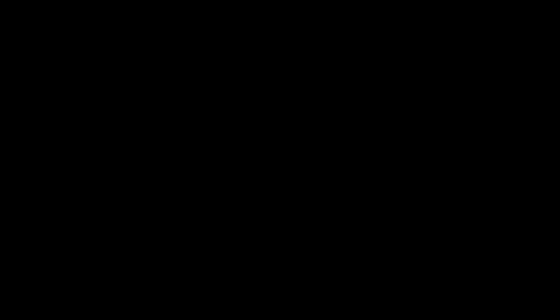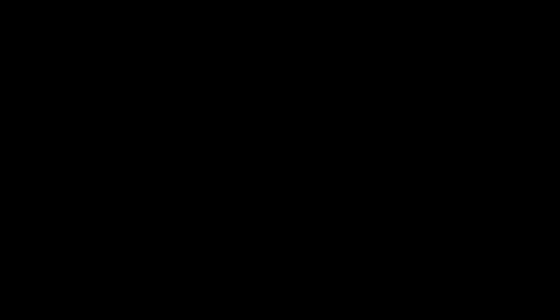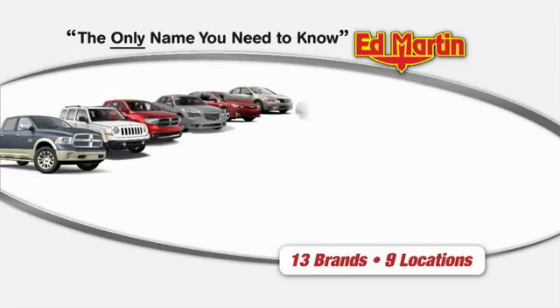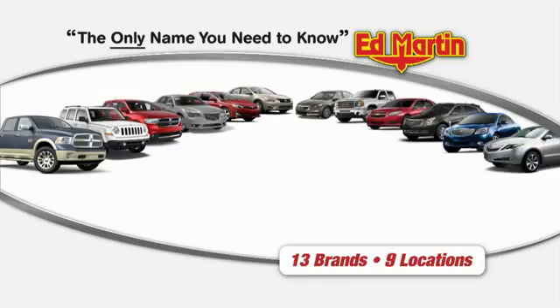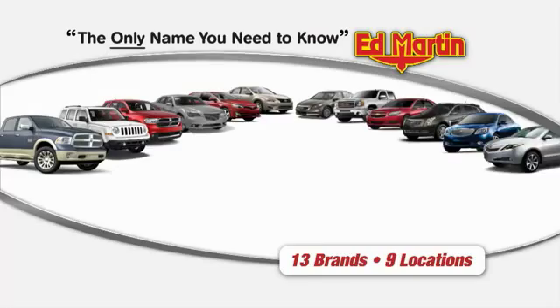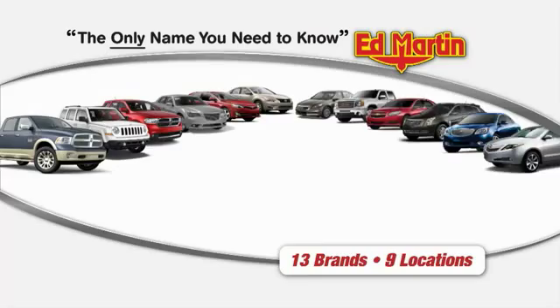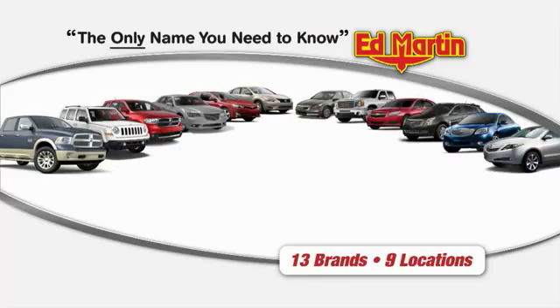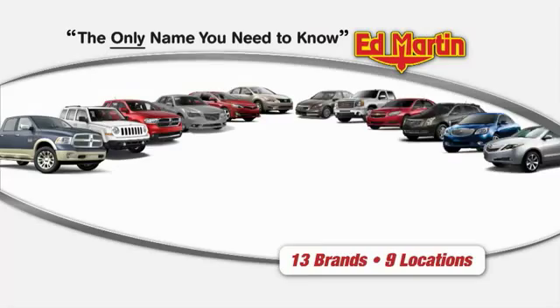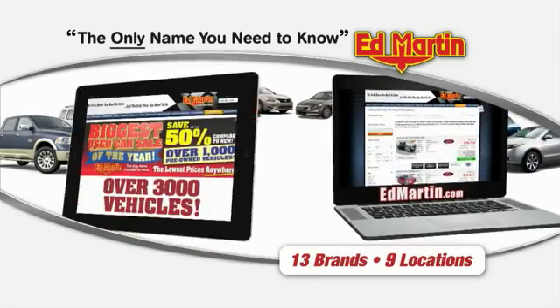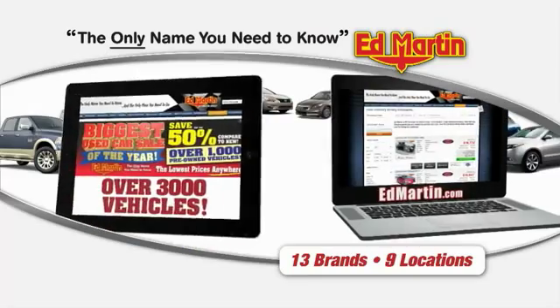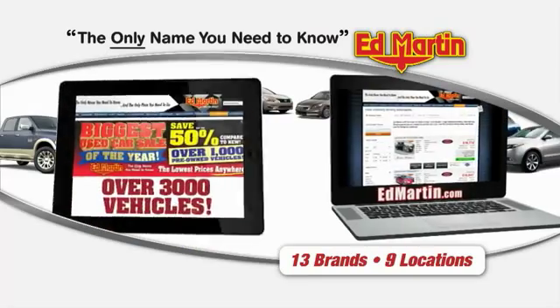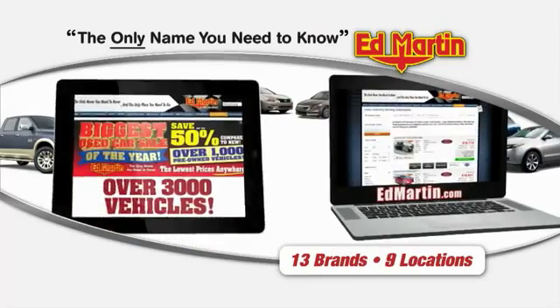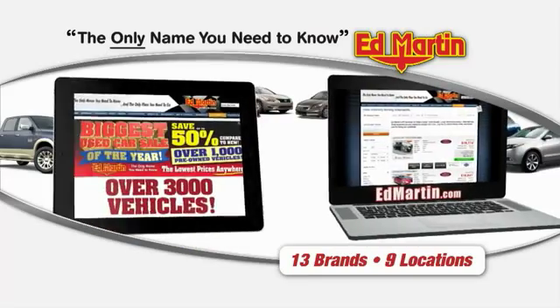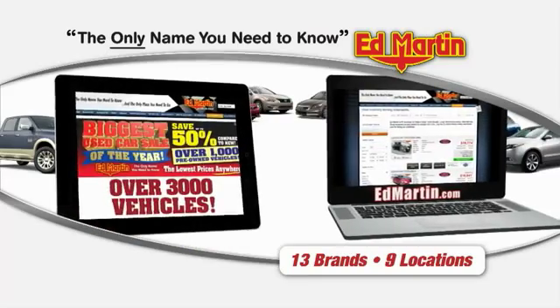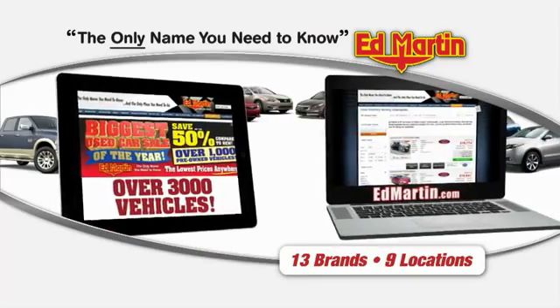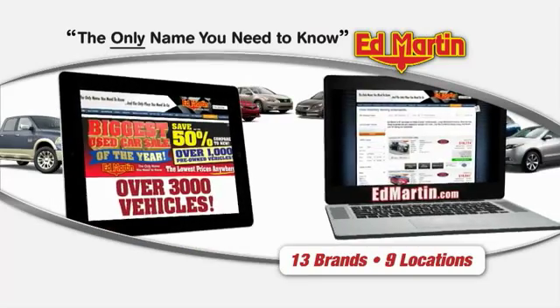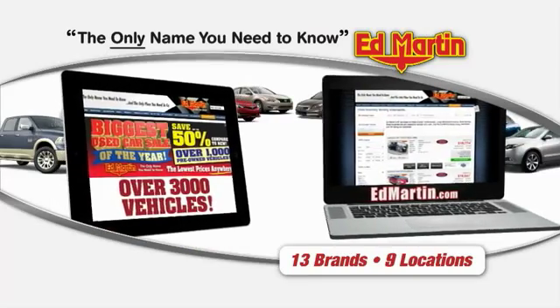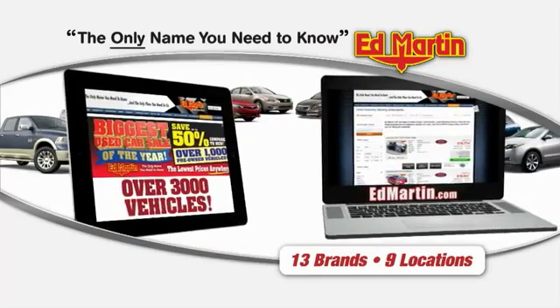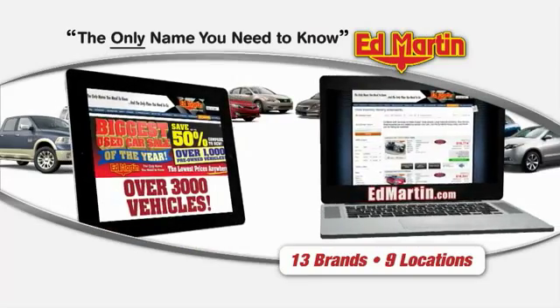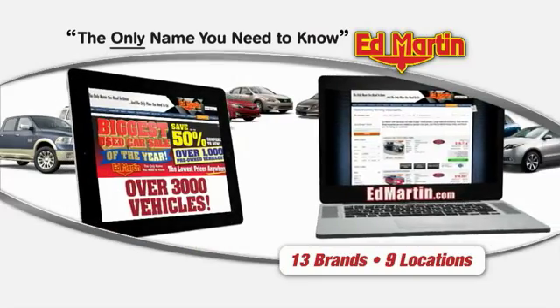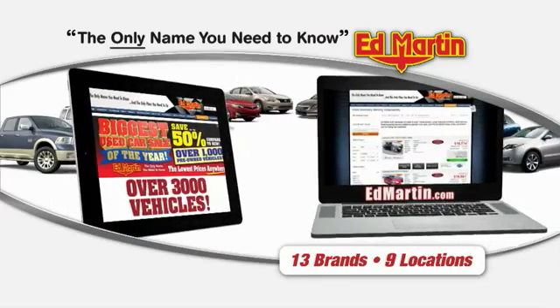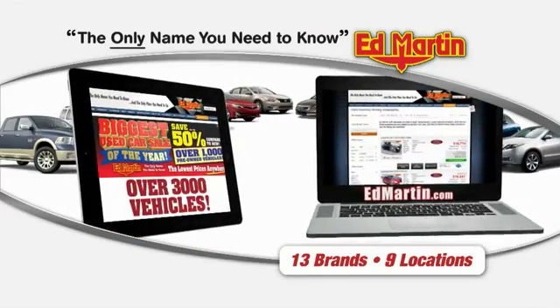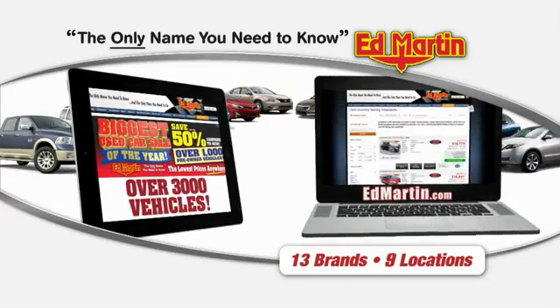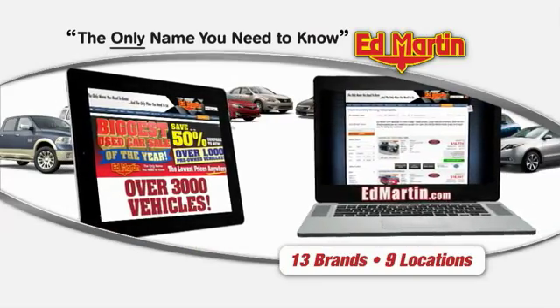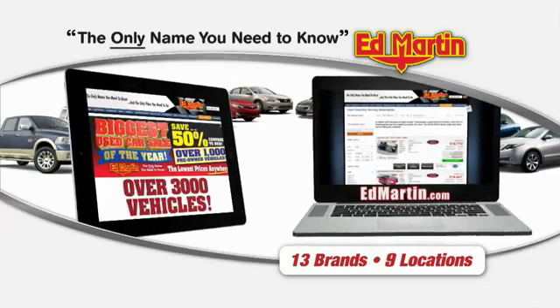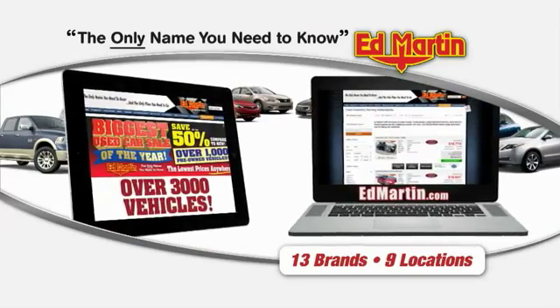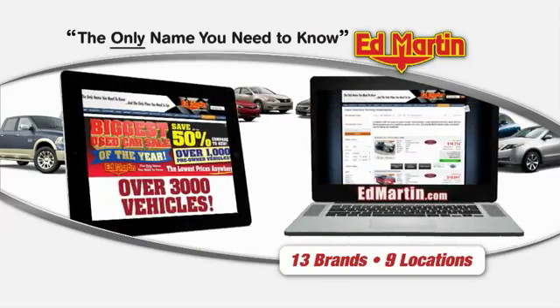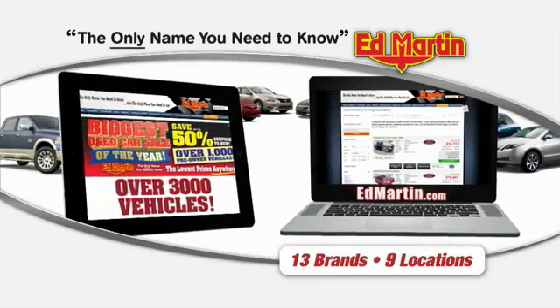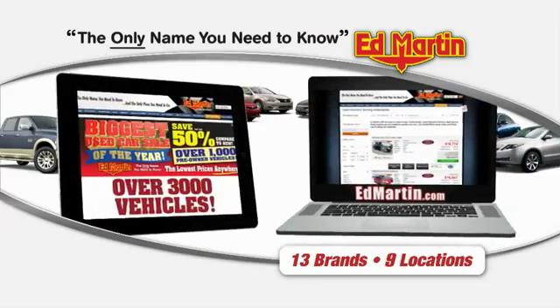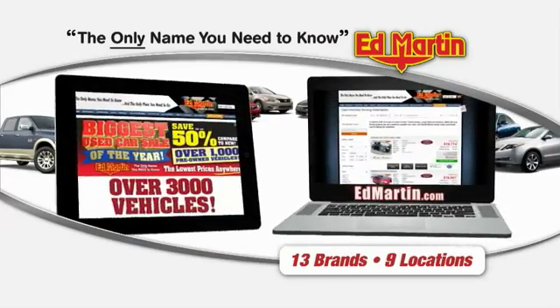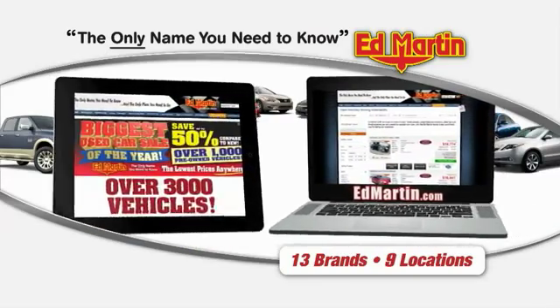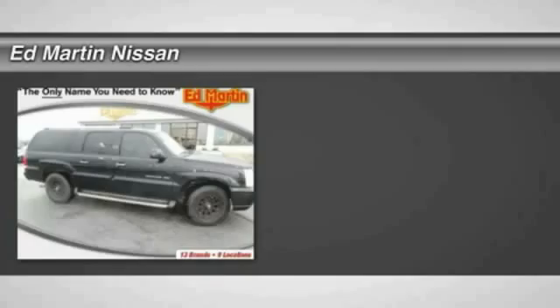Thank you for clicking our video. You can also shop over 3,000 more cars and trucks online at Edmark.